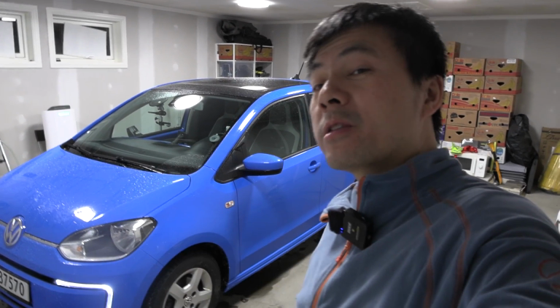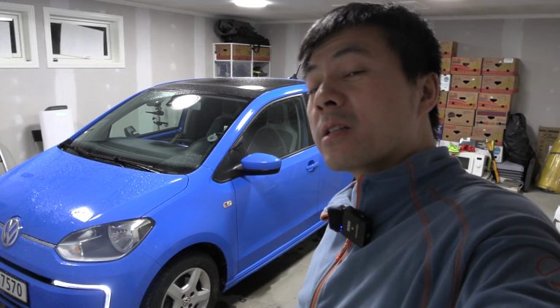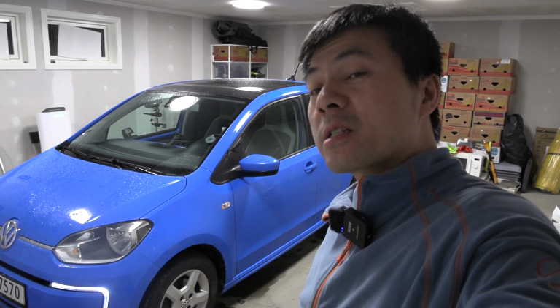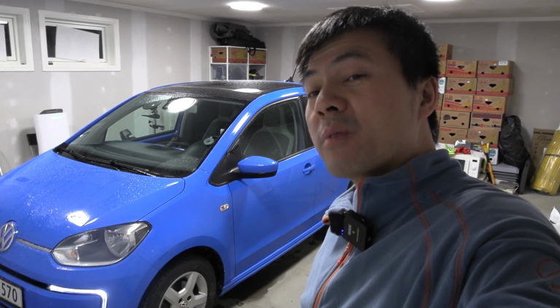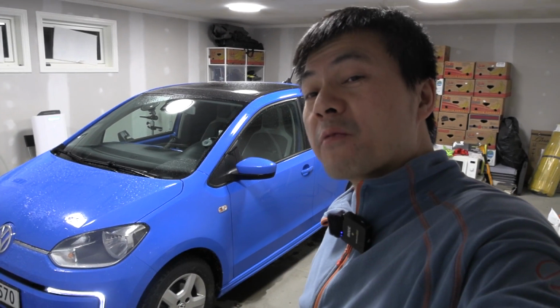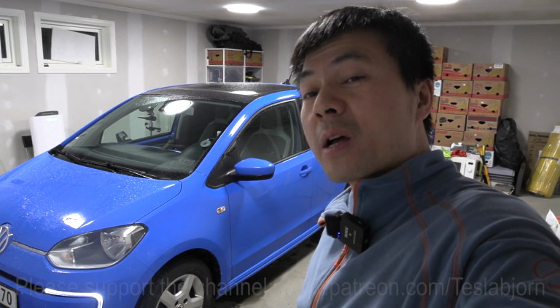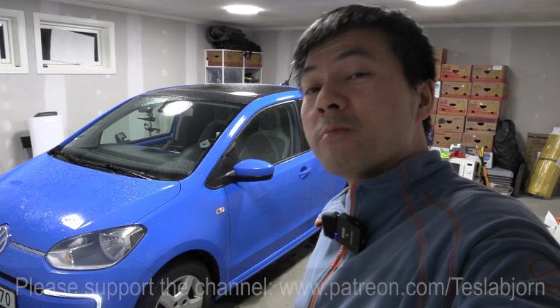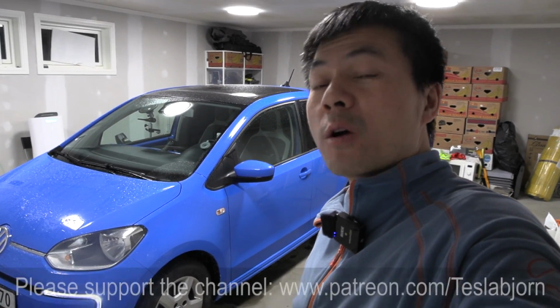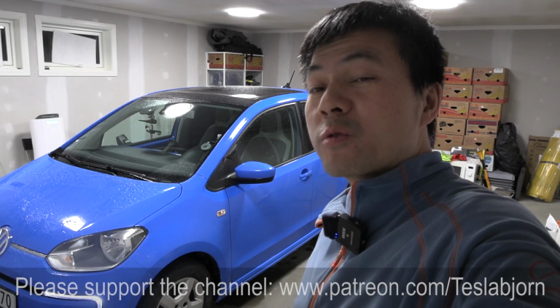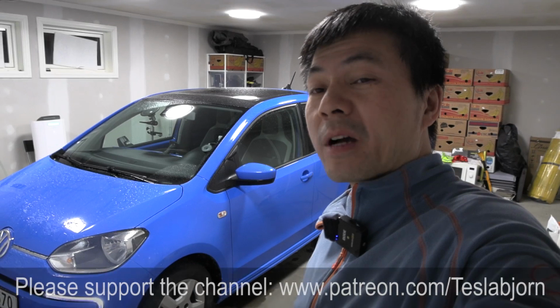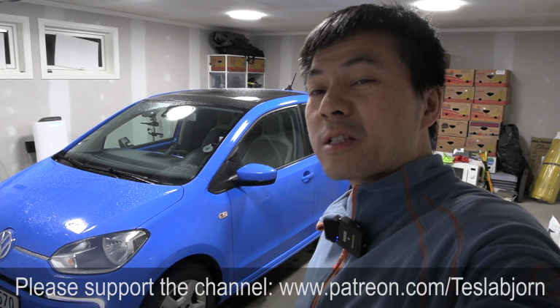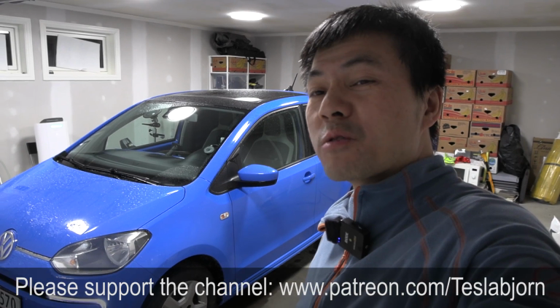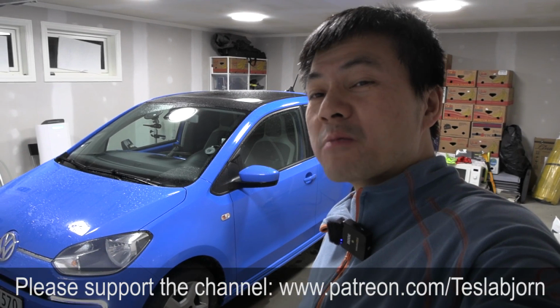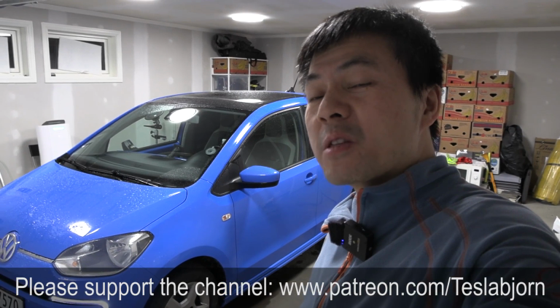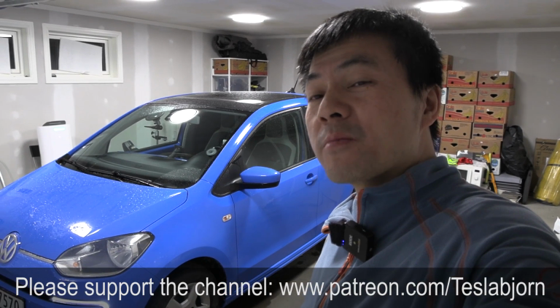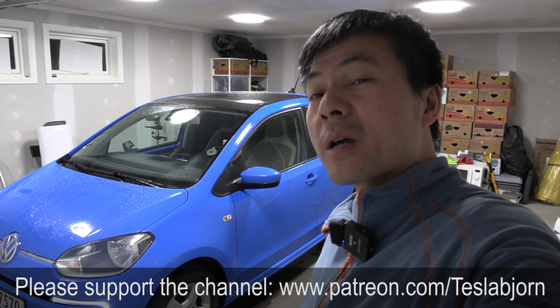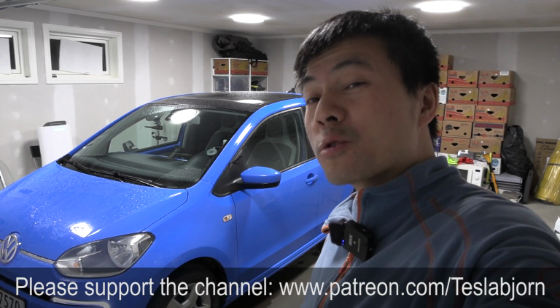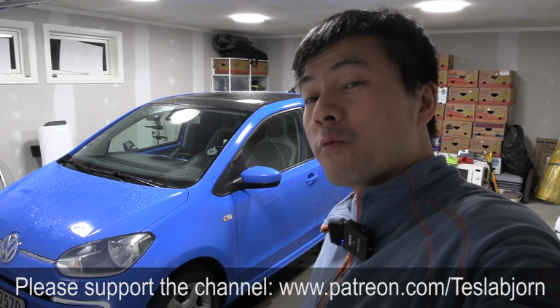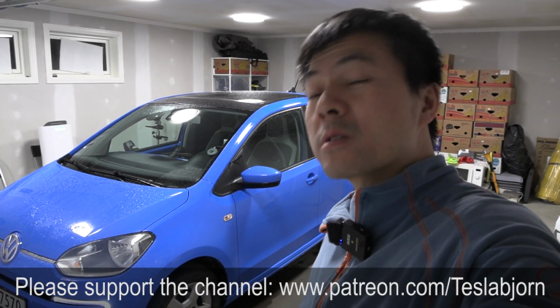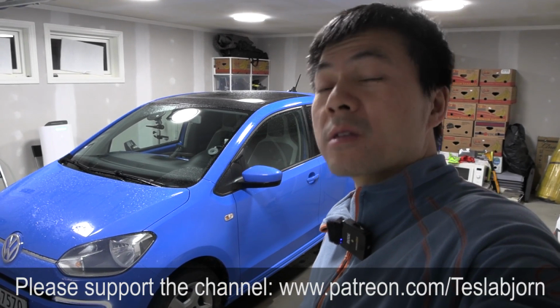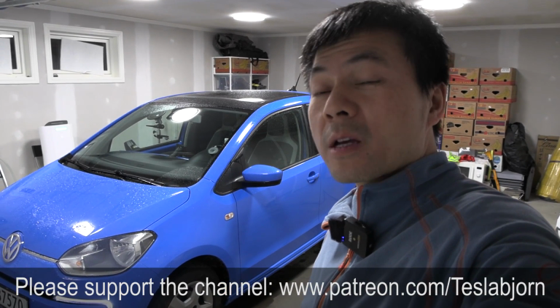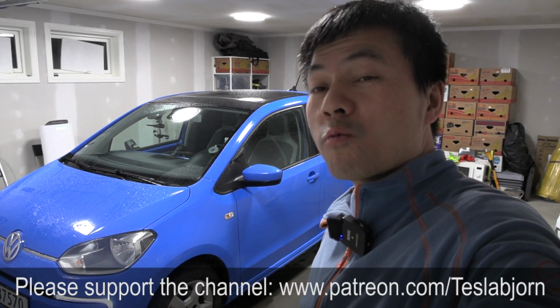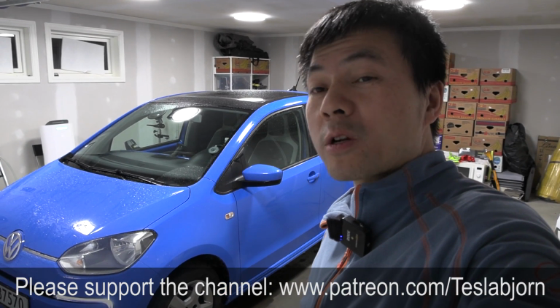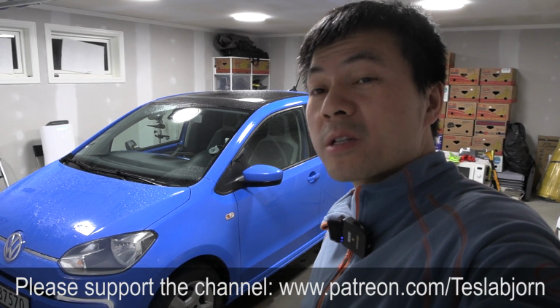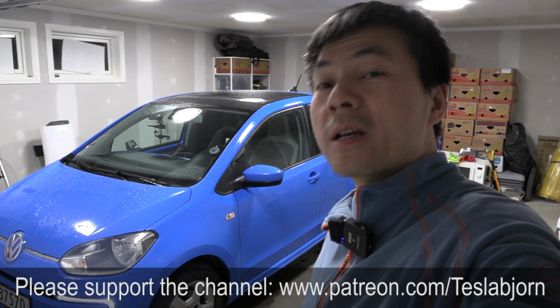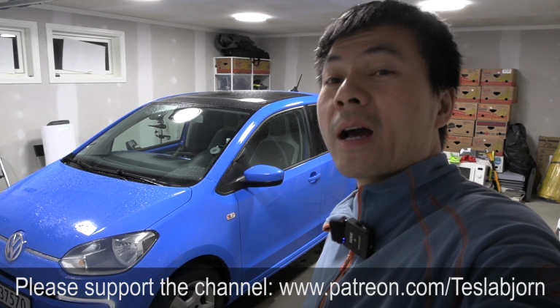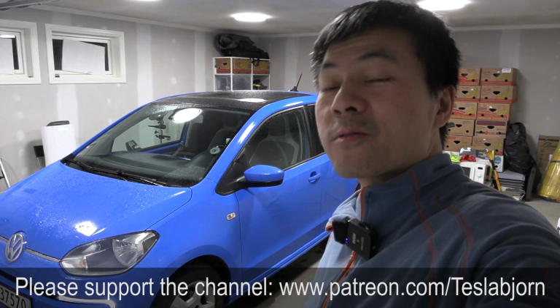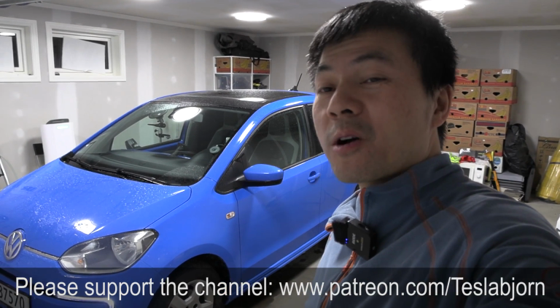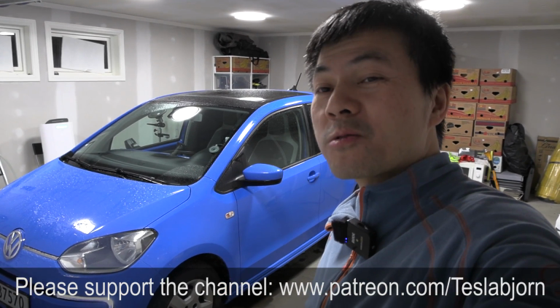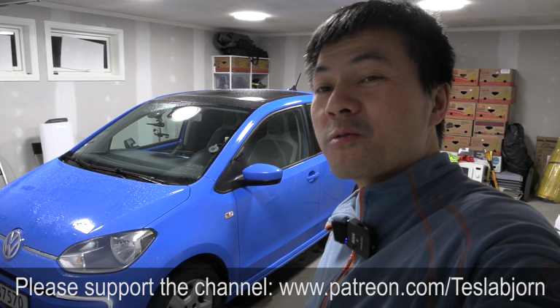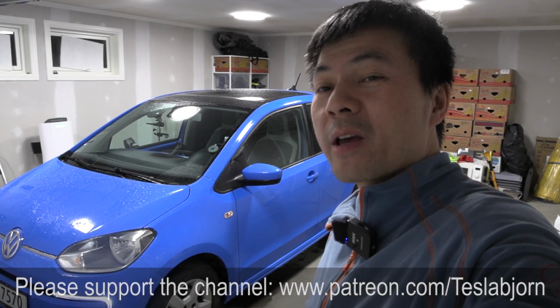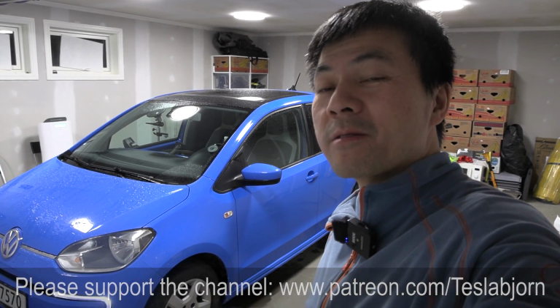I think that's going to be it for now. I hope you guys enjoyed this video — as always, thank you for watching and talk to you later.